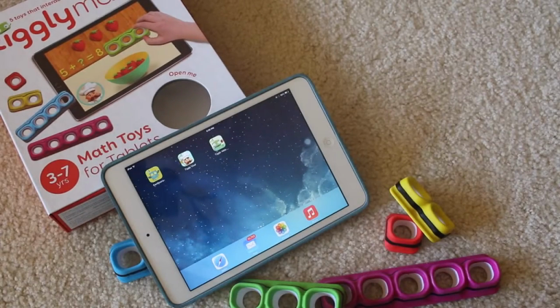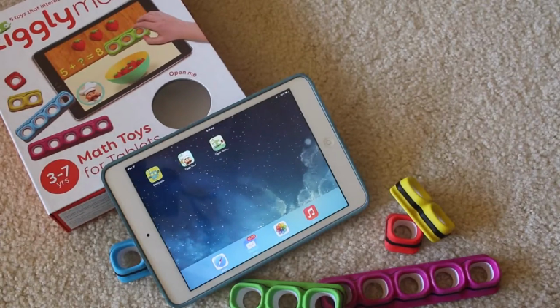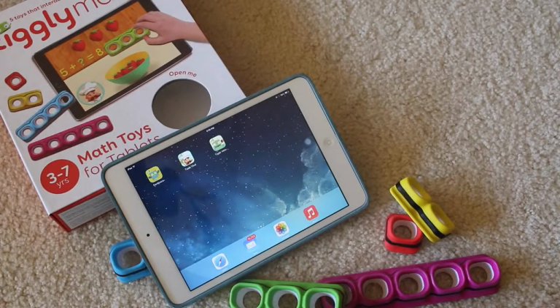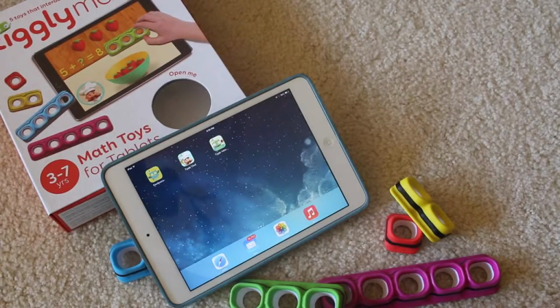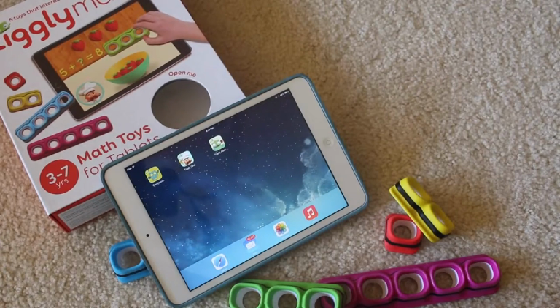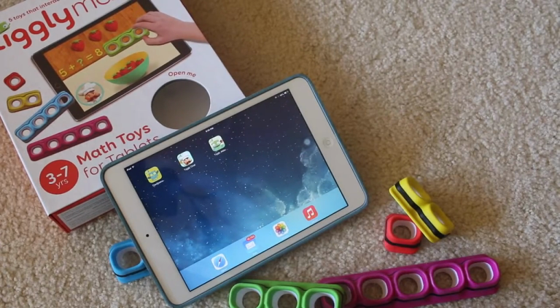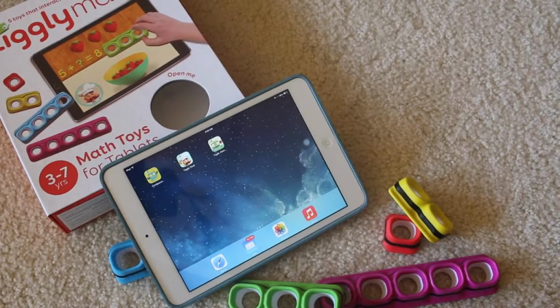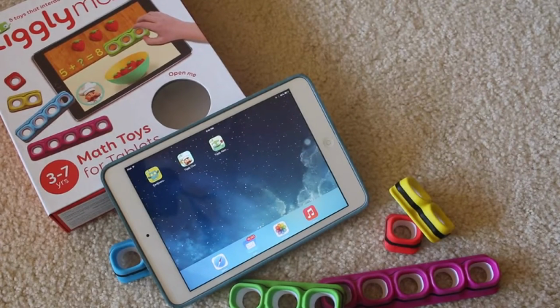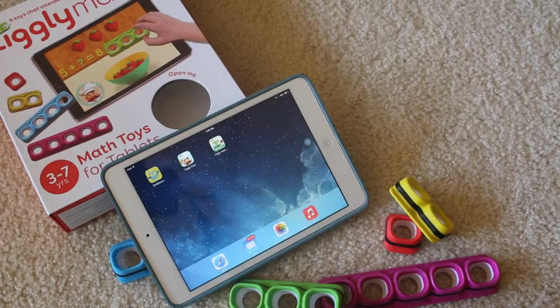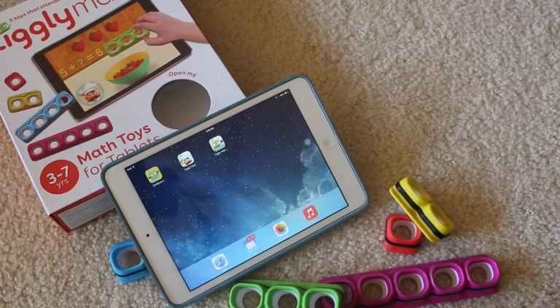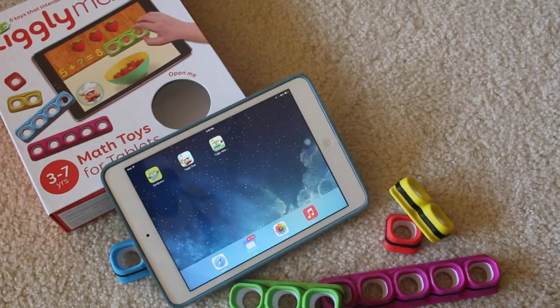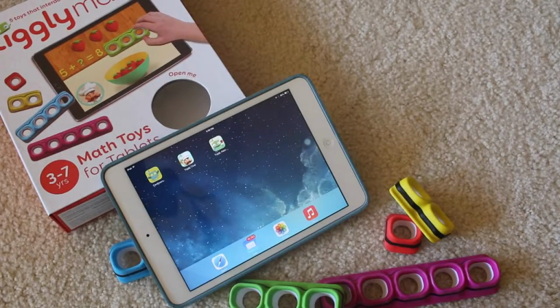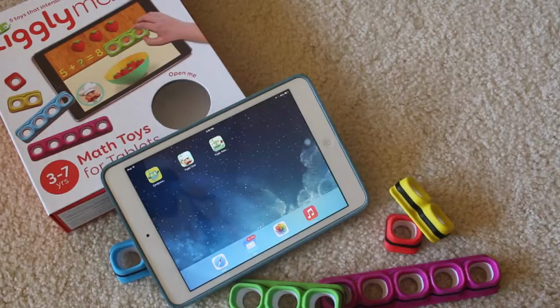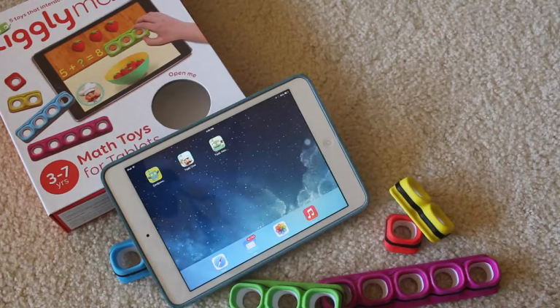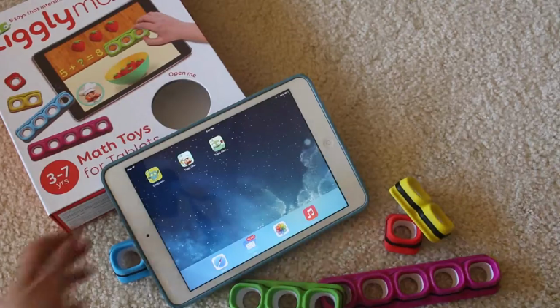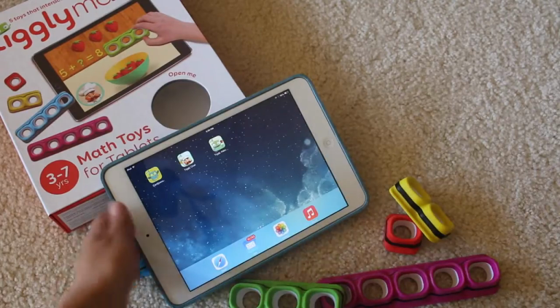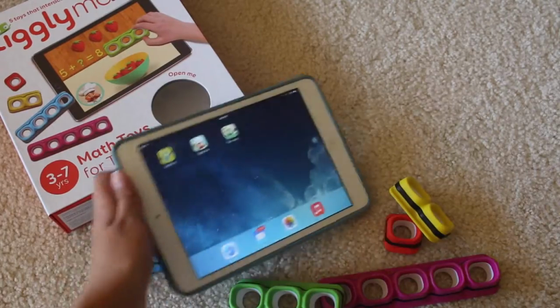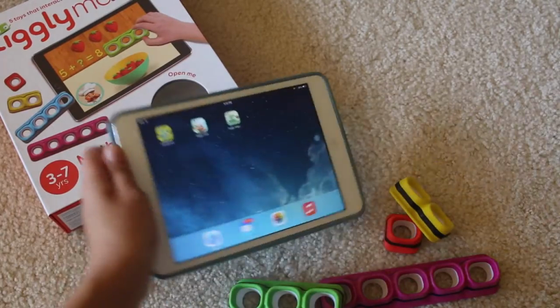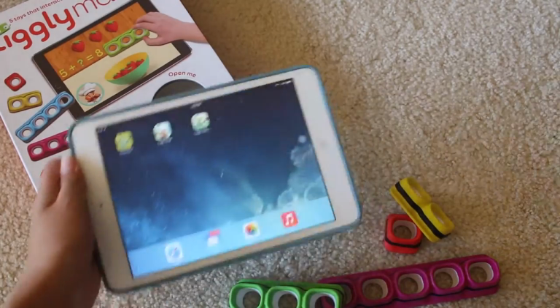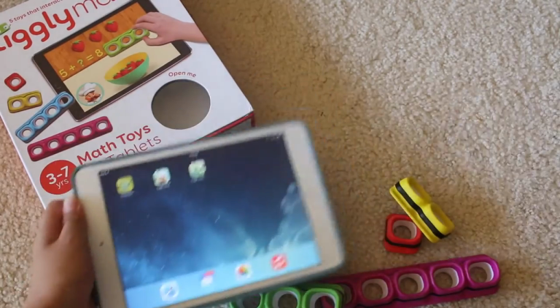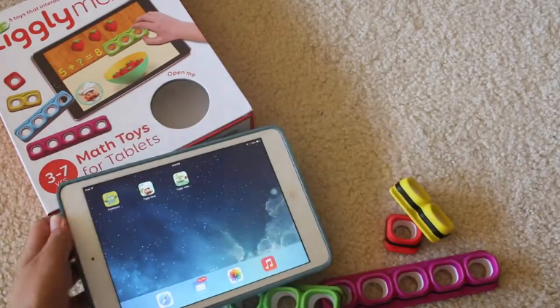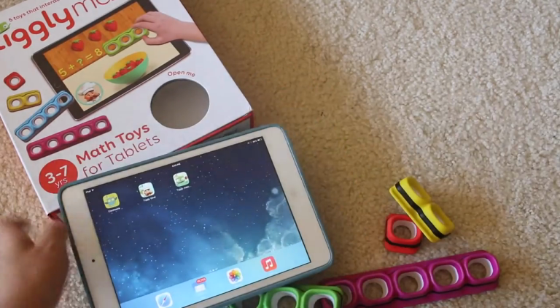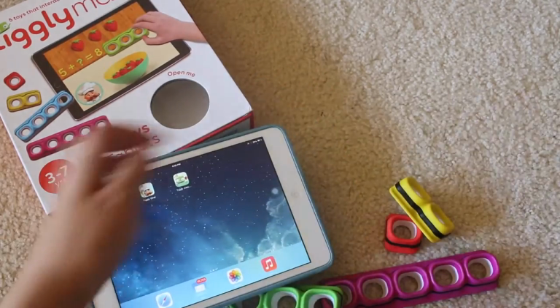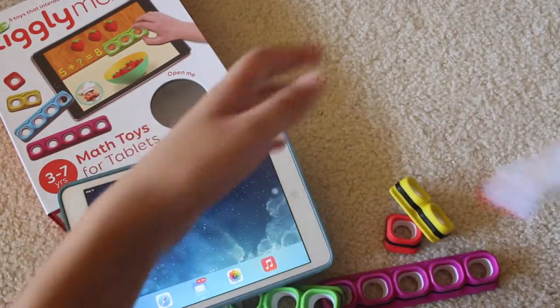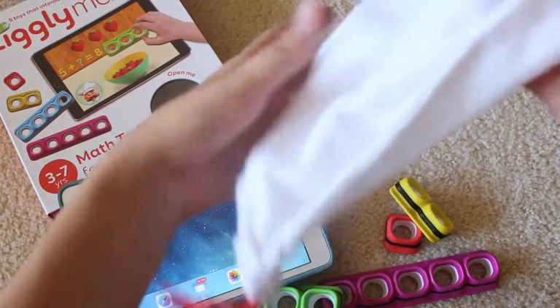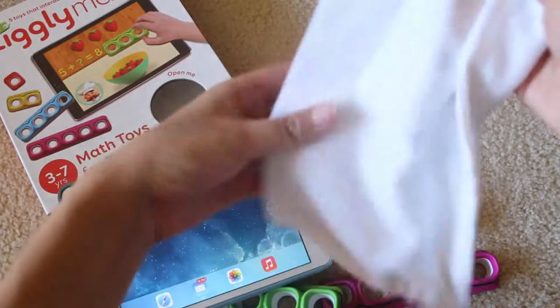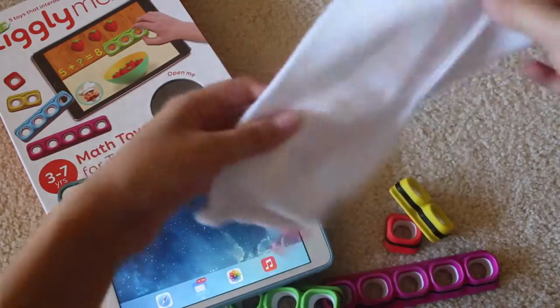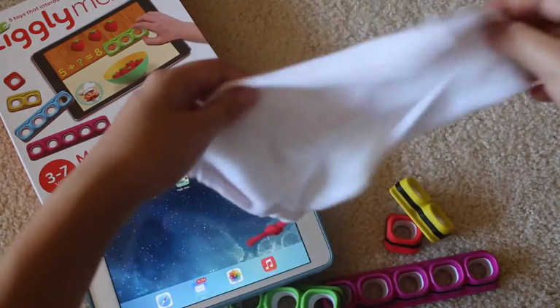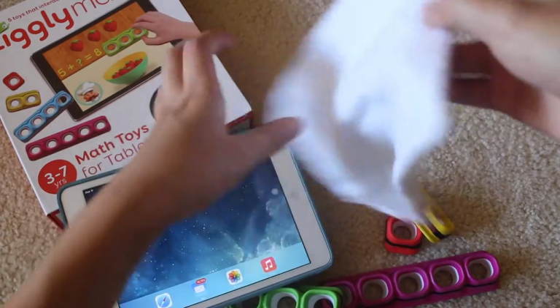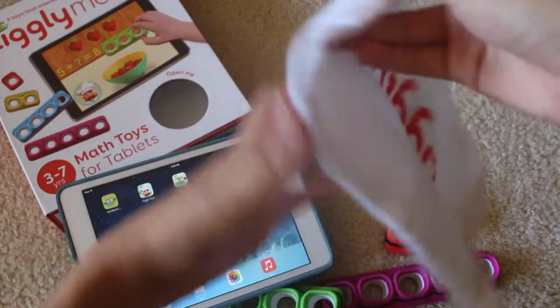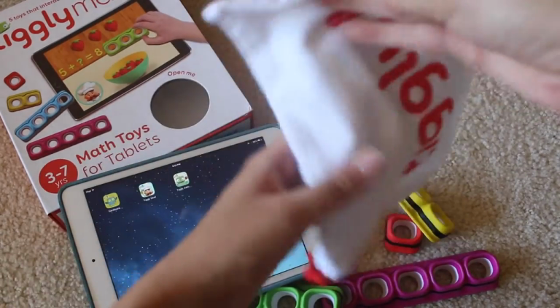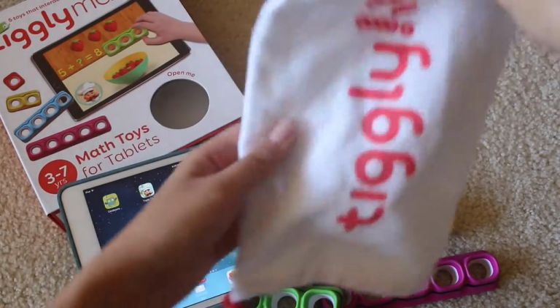This product is perfect for travel. Just bring your tablet and put the little pieces into the included traveling pouch.